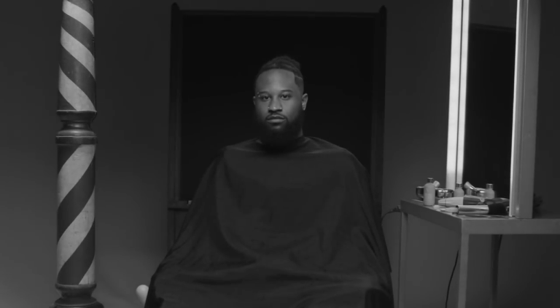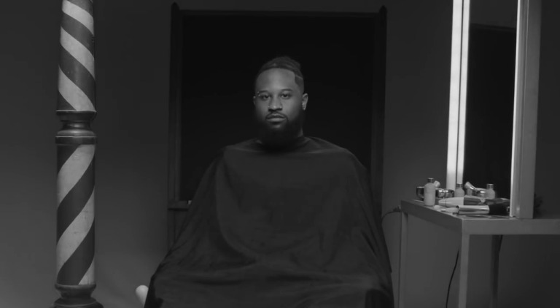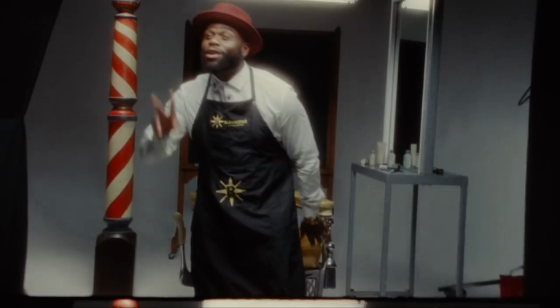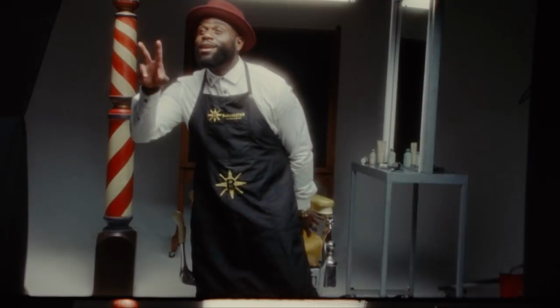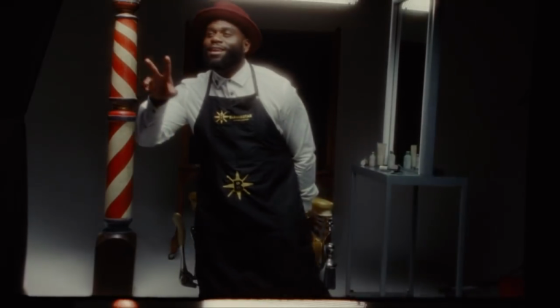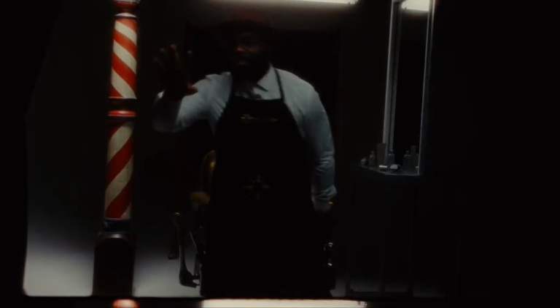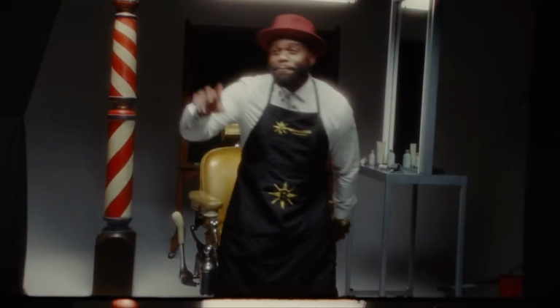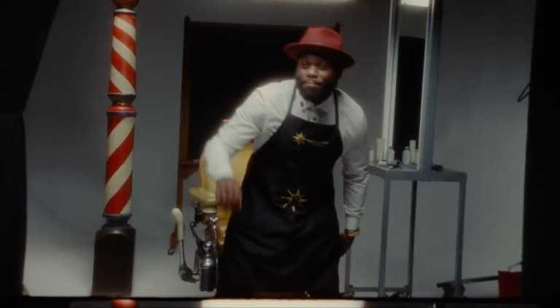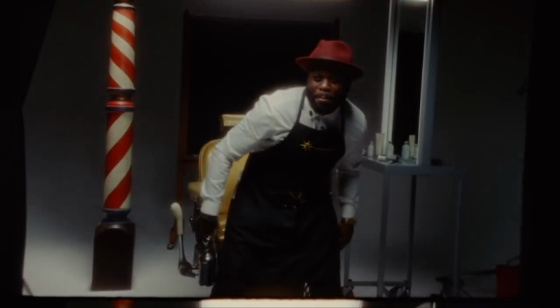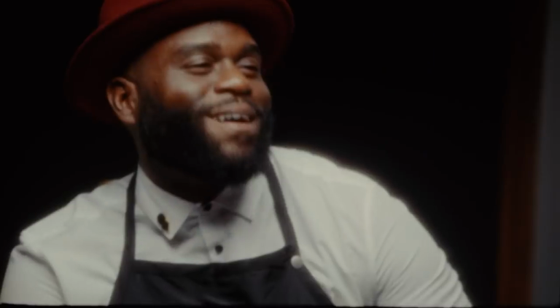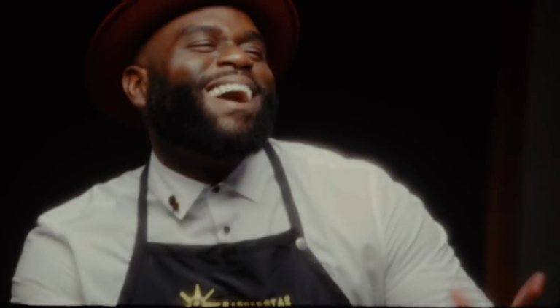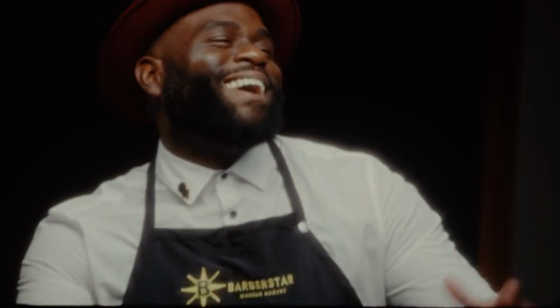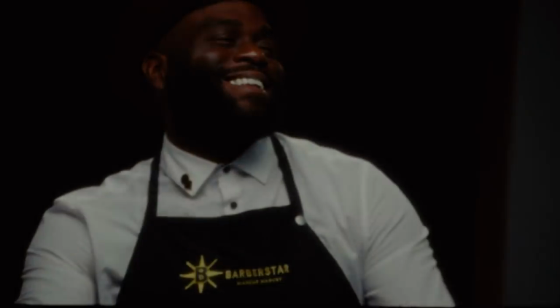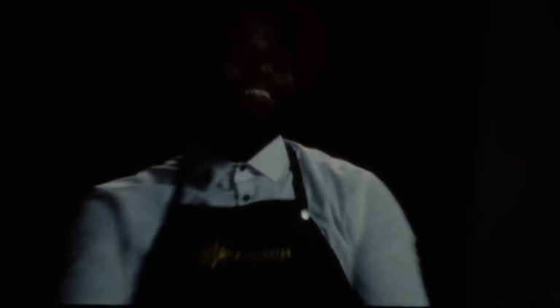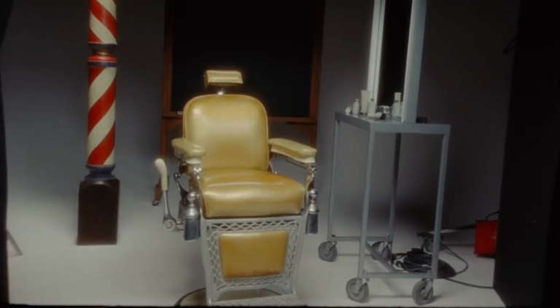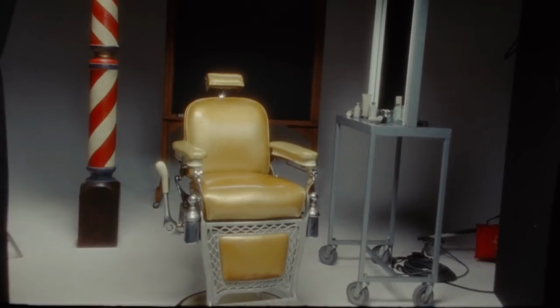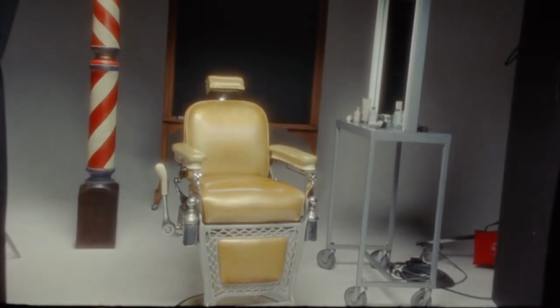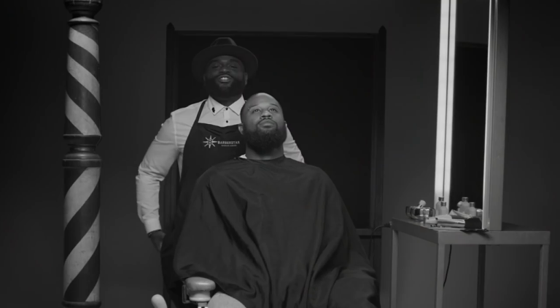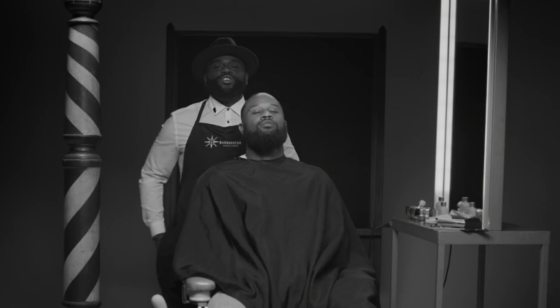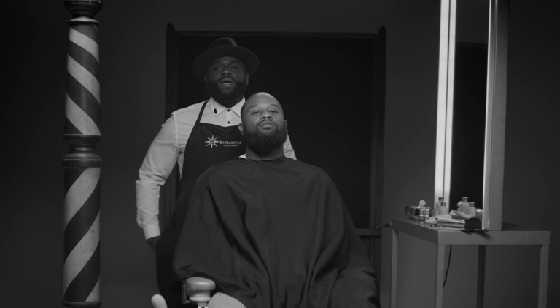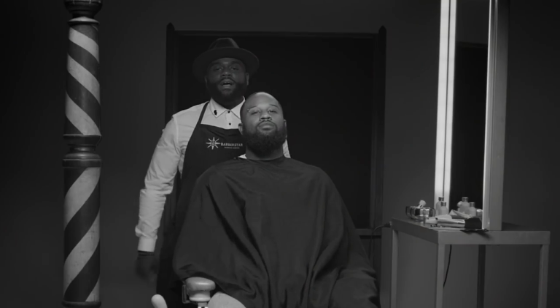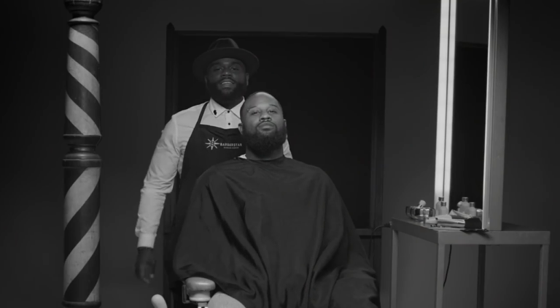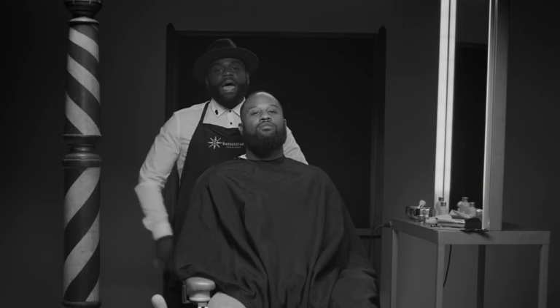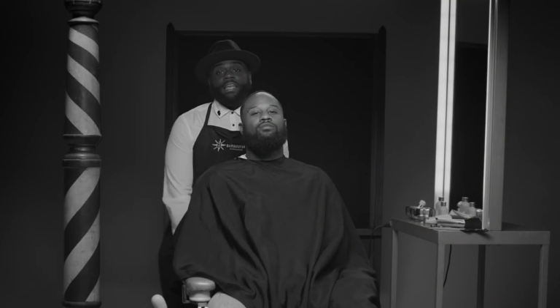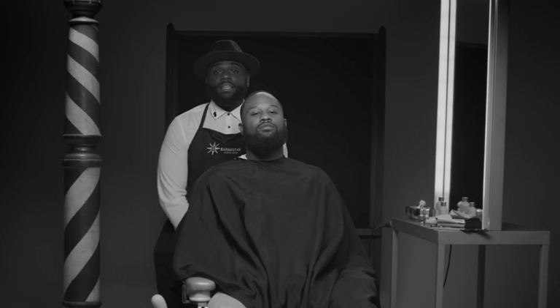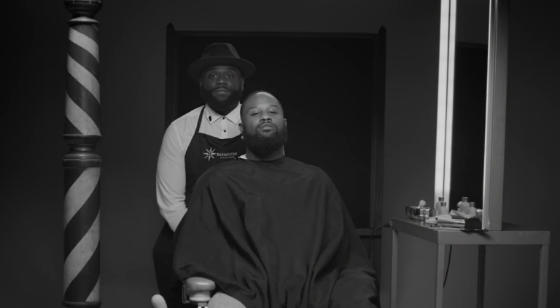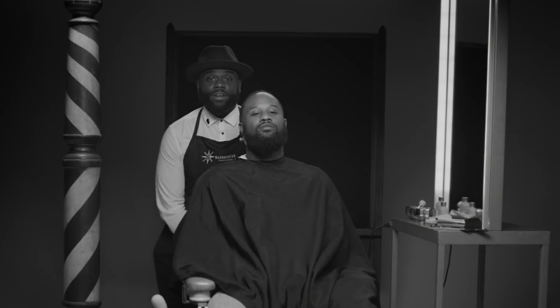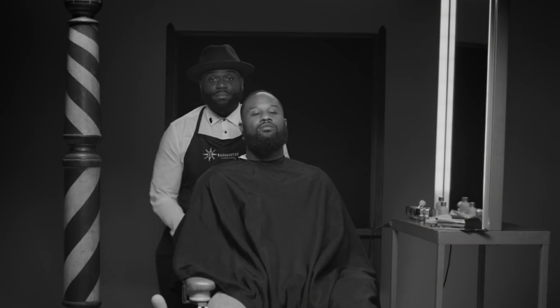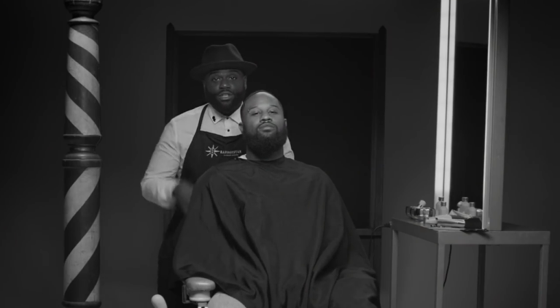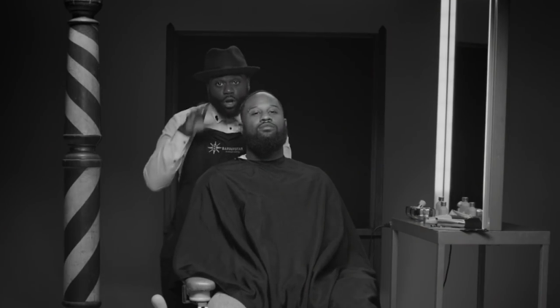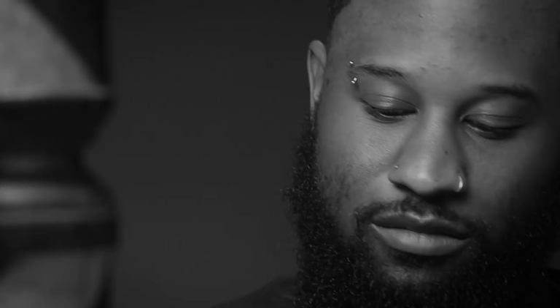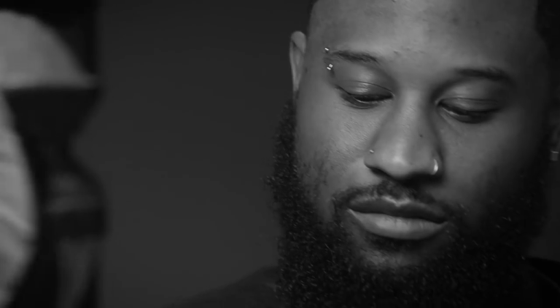What's good y'all? It's your boy Marcus Harvey, the Barber Star, and I'm about to show you guys how to get the fresh beard right.